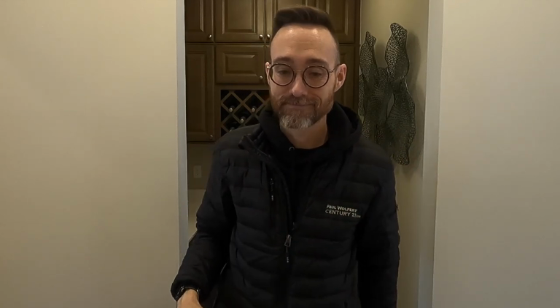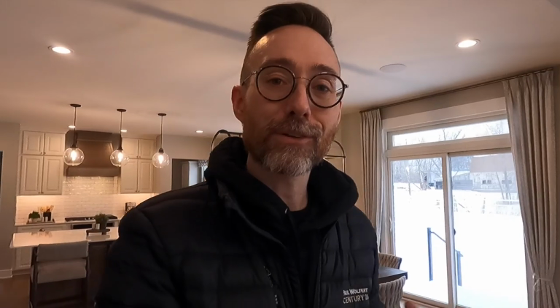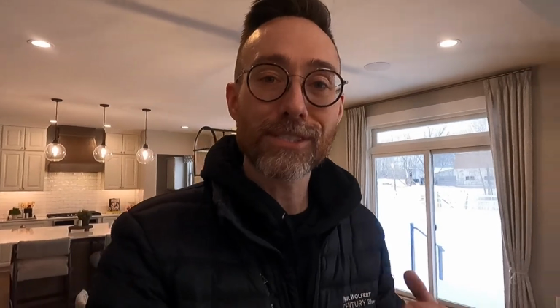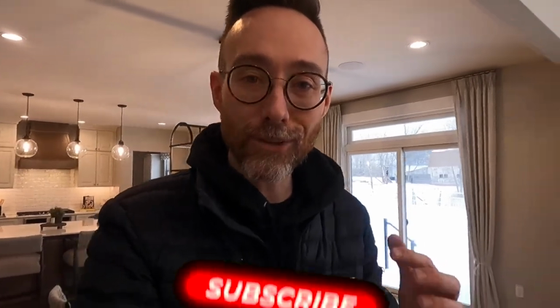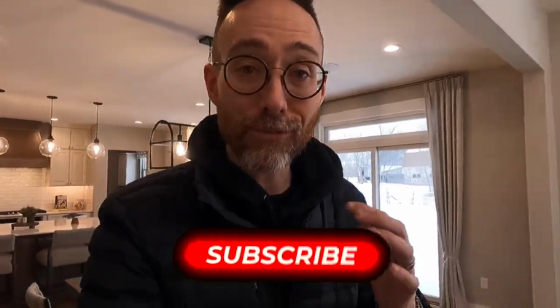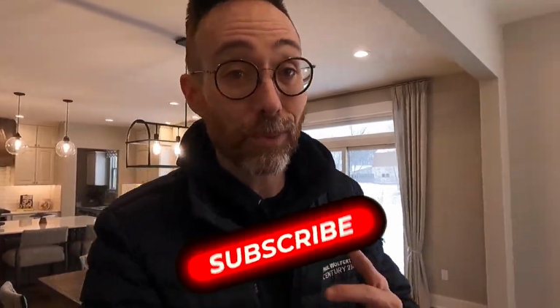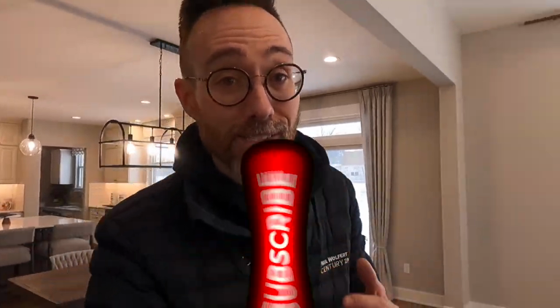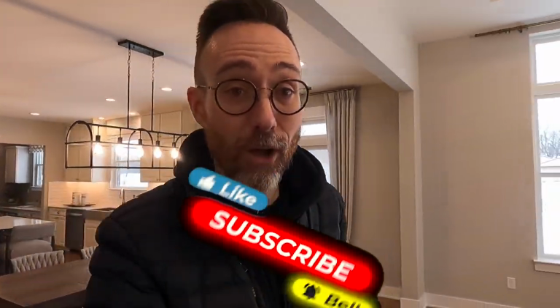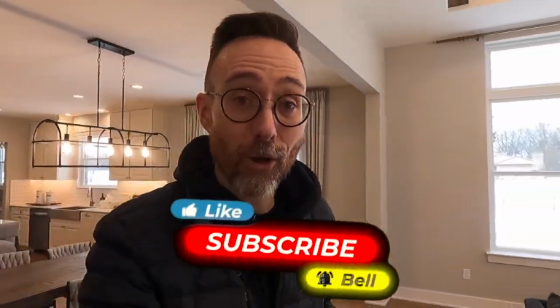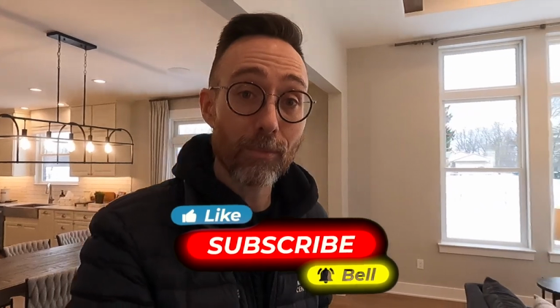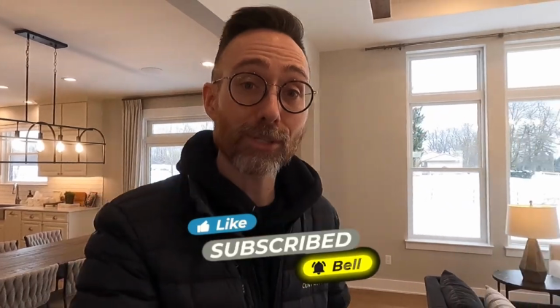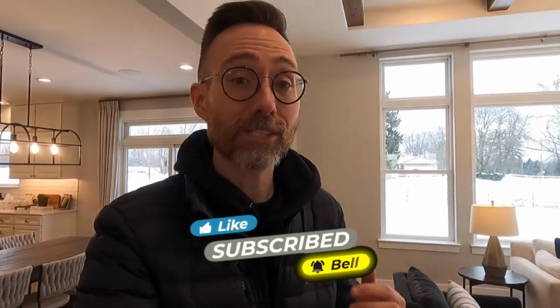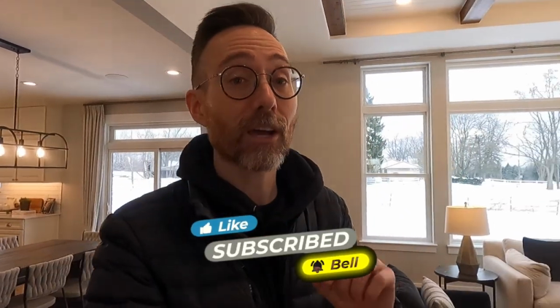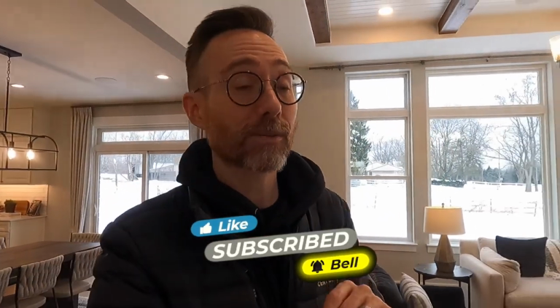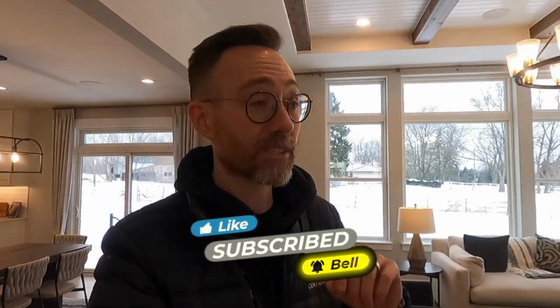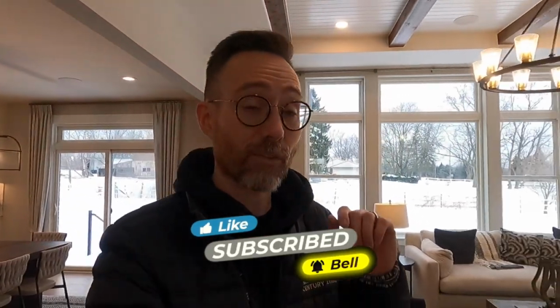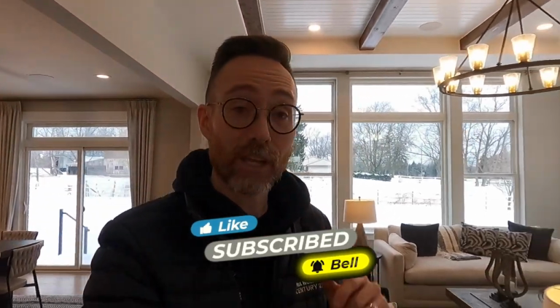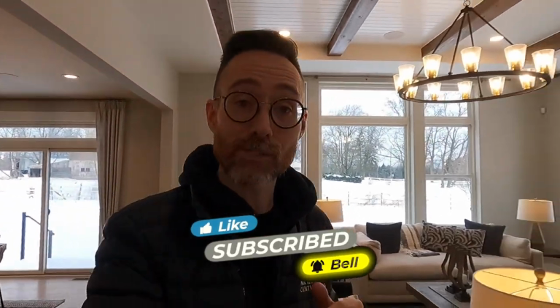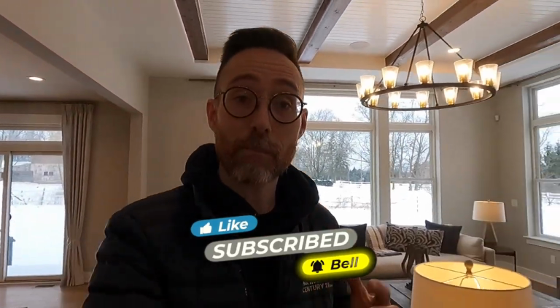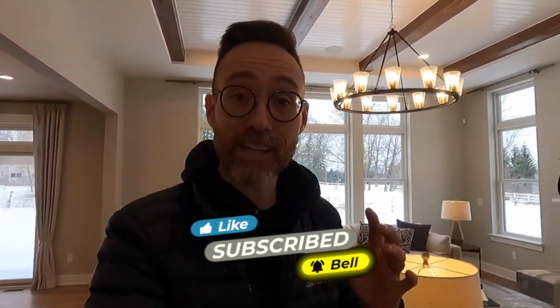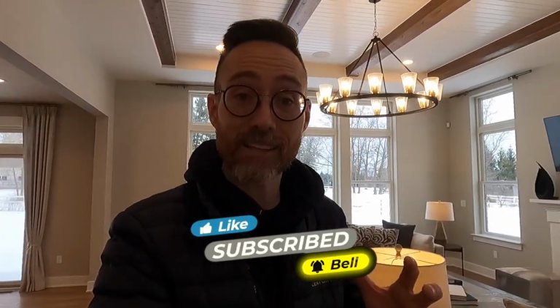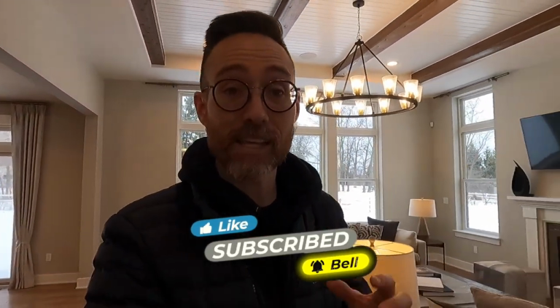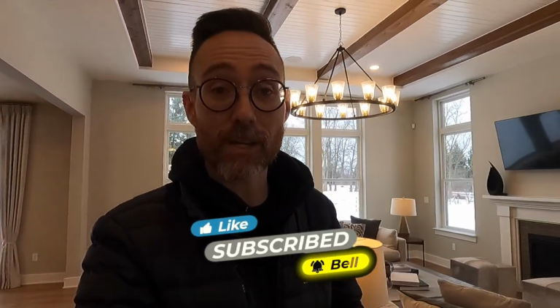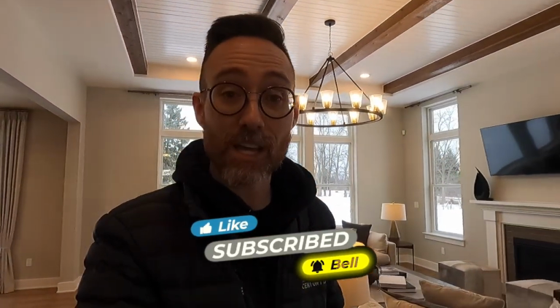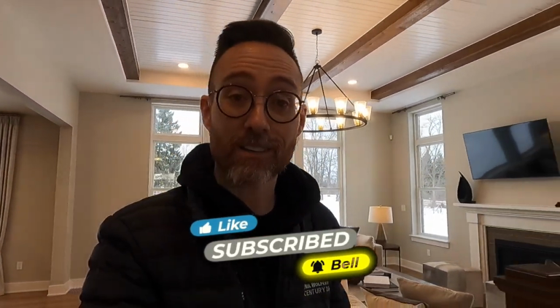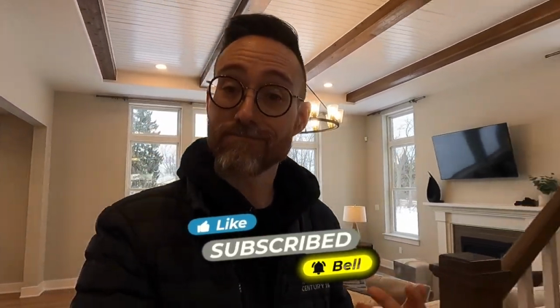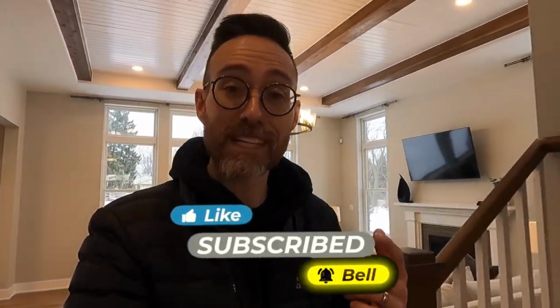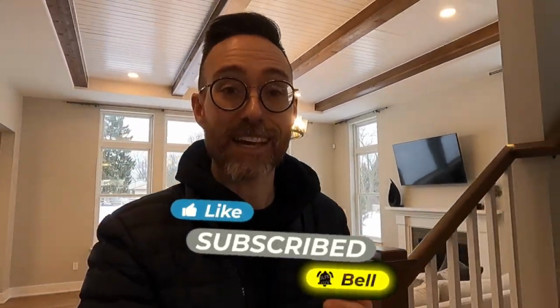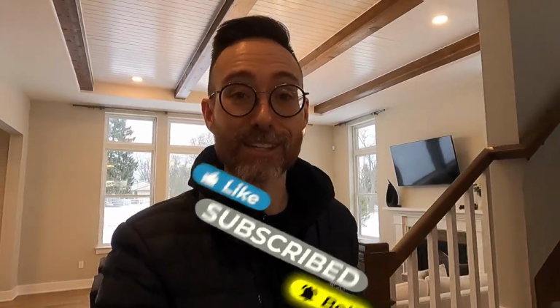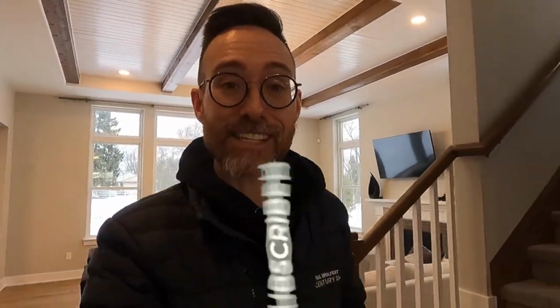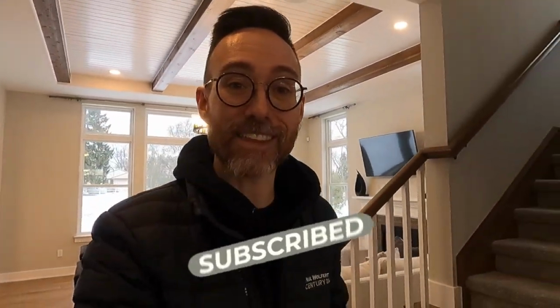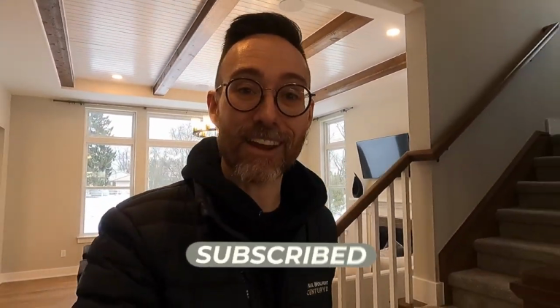If you're still looking for a place to call home in Michigan, check out some of the other videos and playlists on my channel, and I'll see you there.